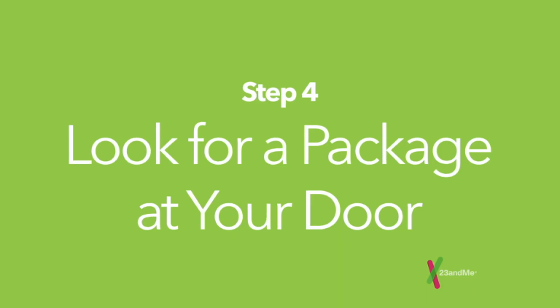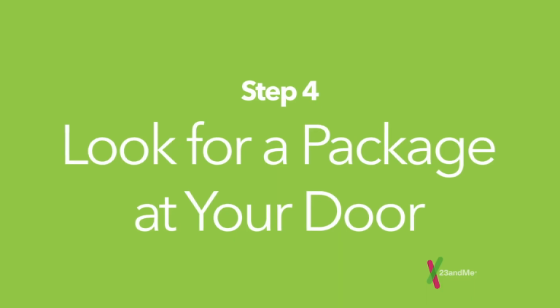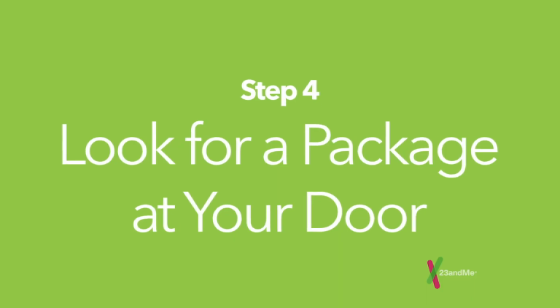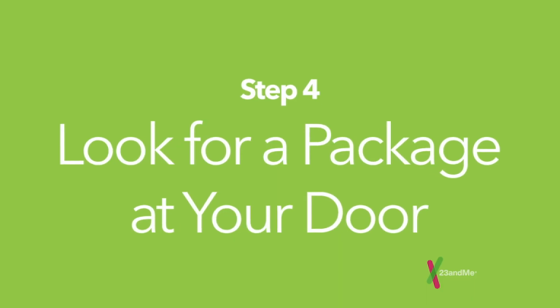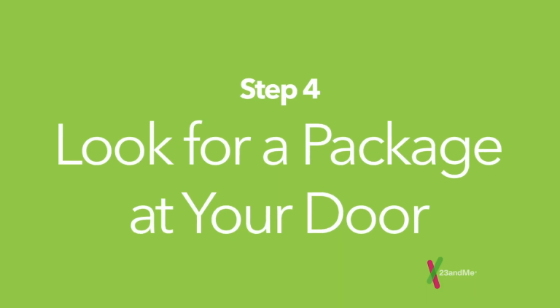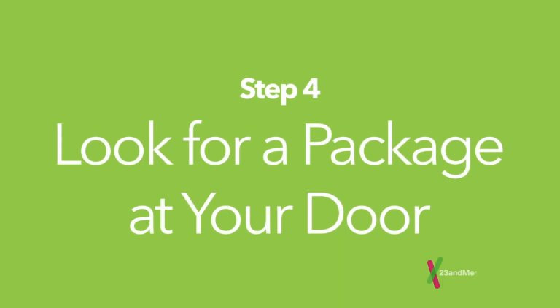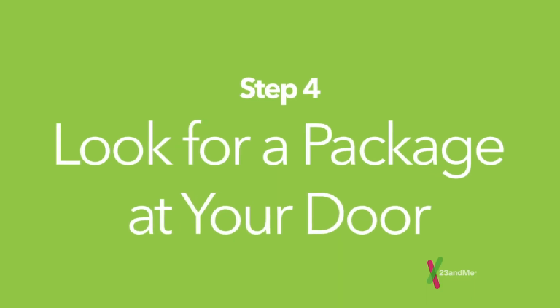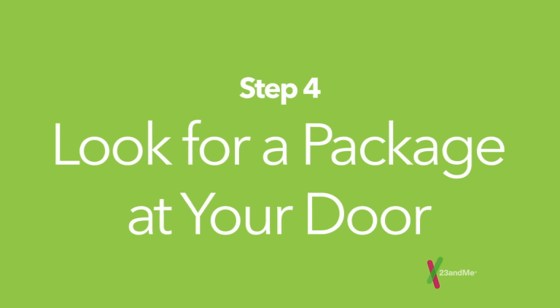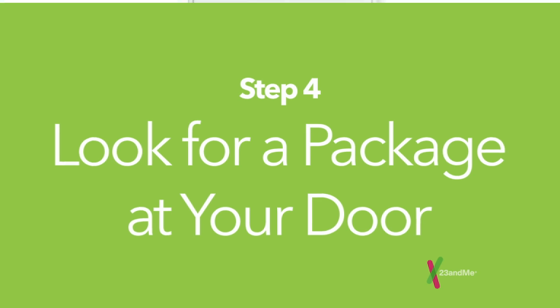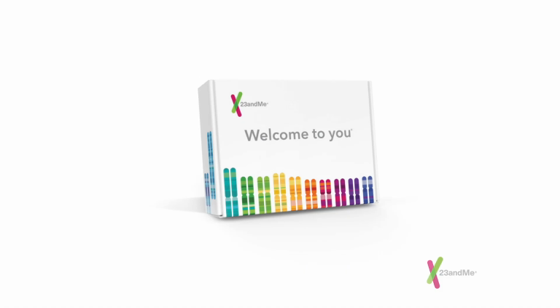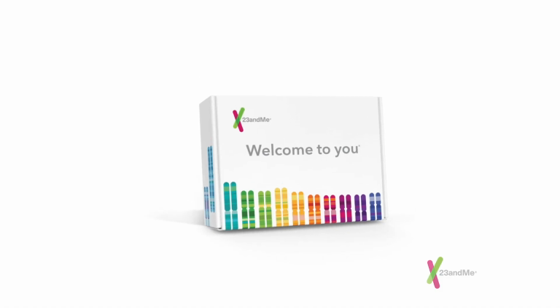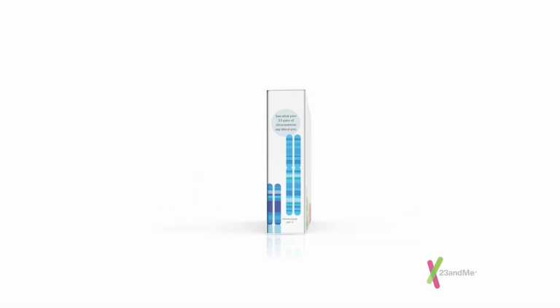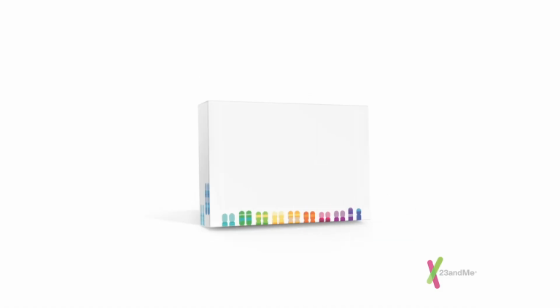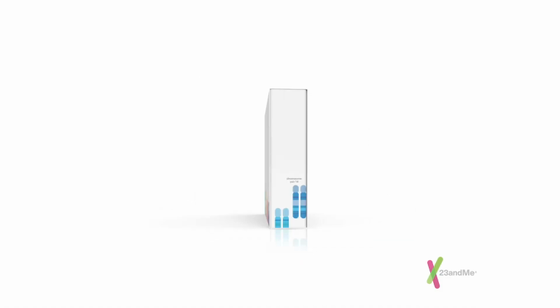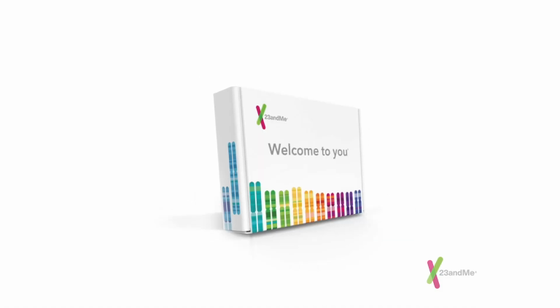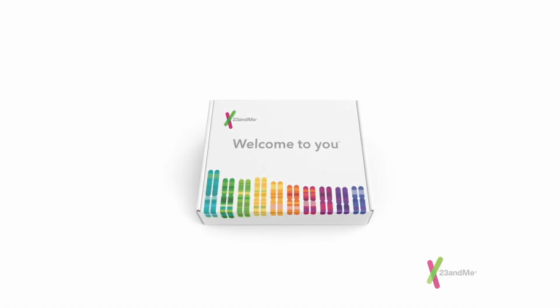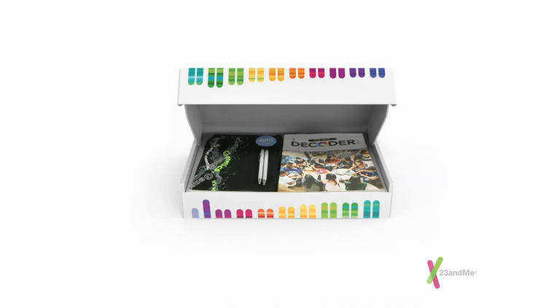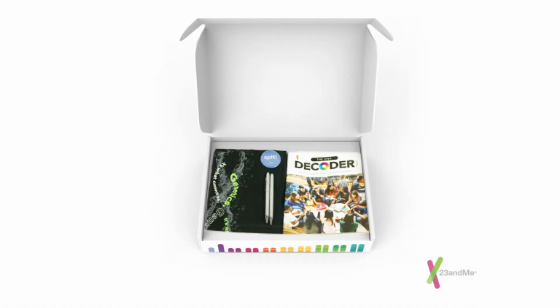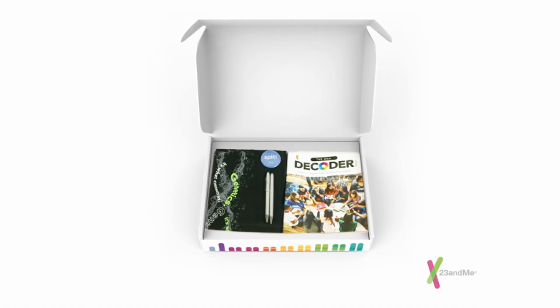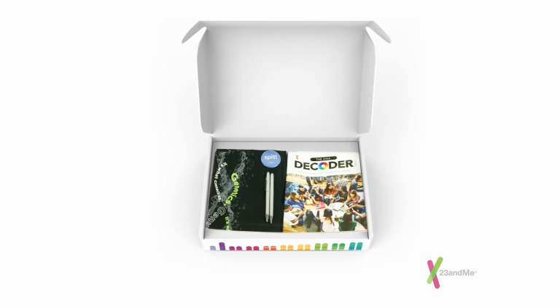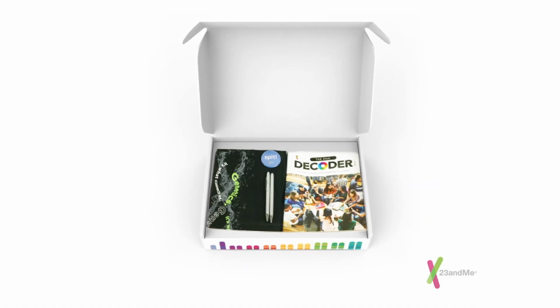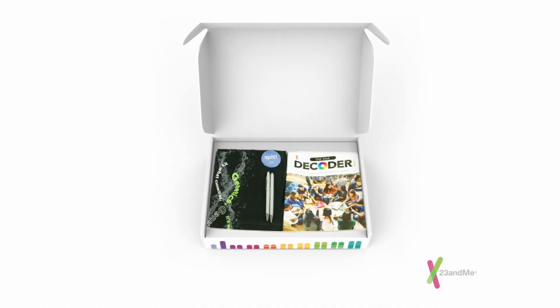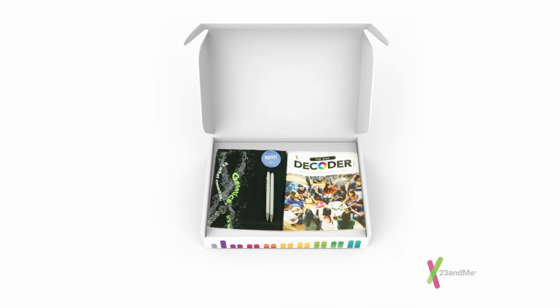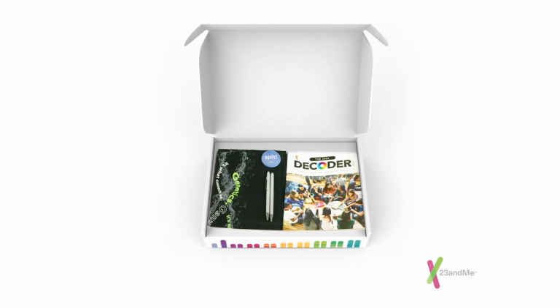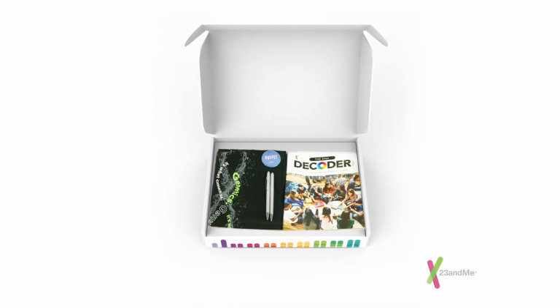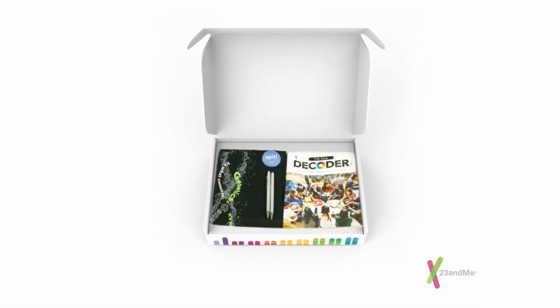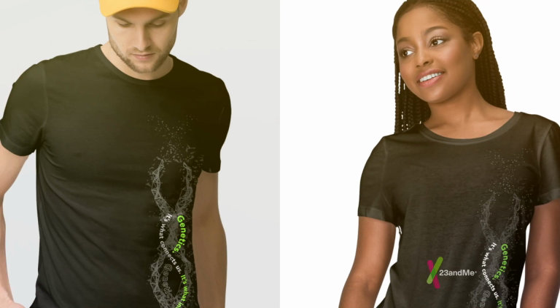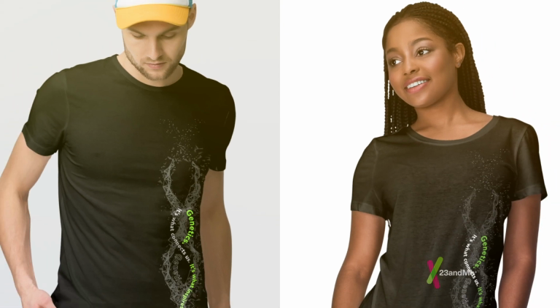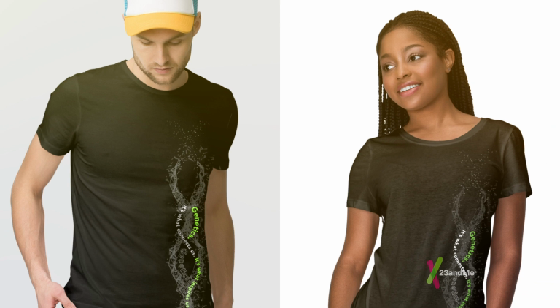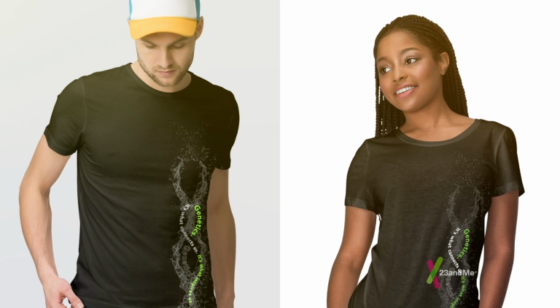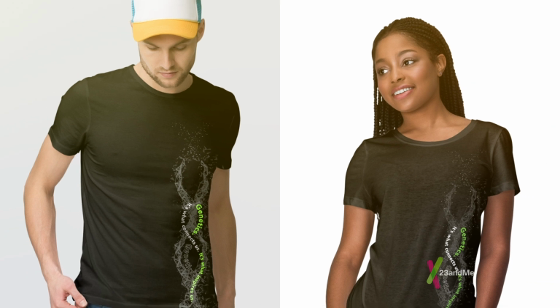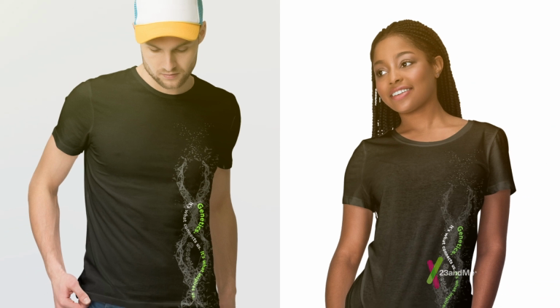Step 4: Look for a package at your door. We will send a Genetics Club box so you can launch your club in style with fun swag and educational resources.